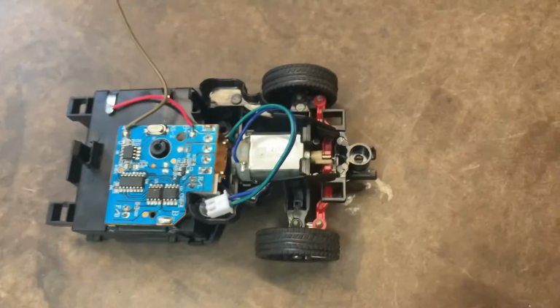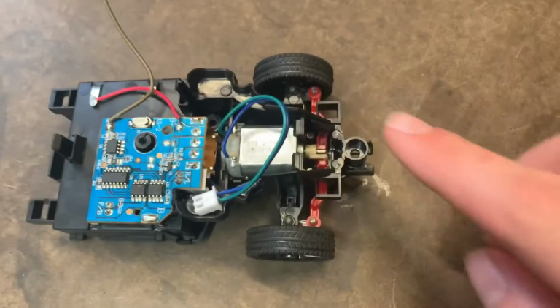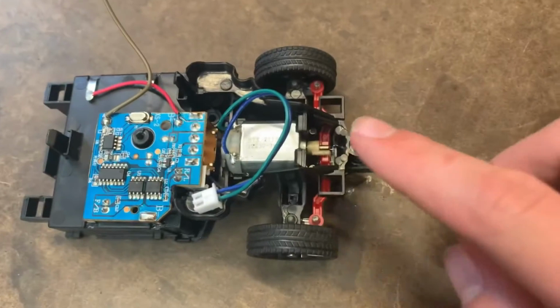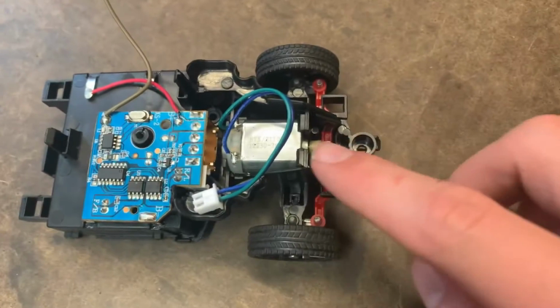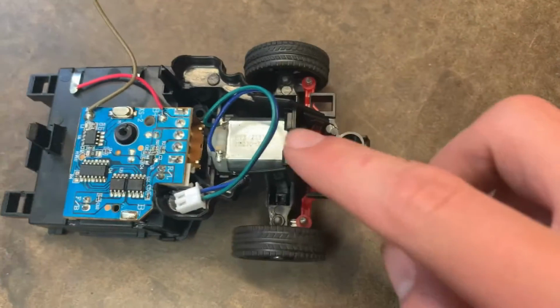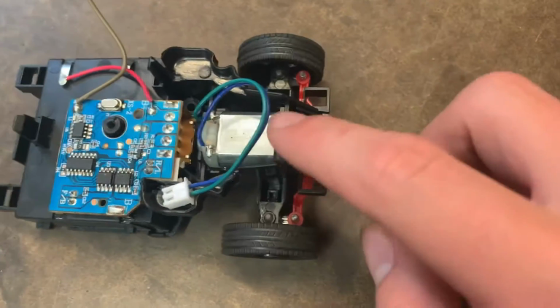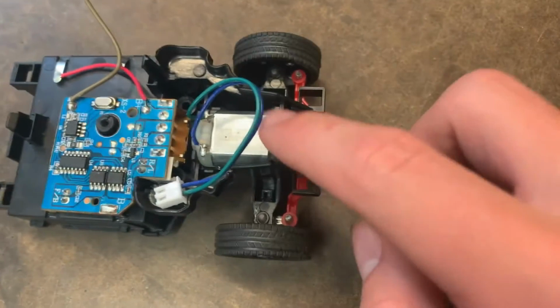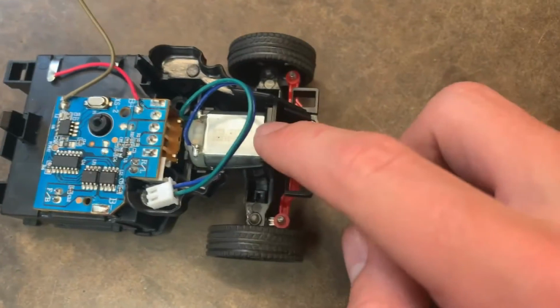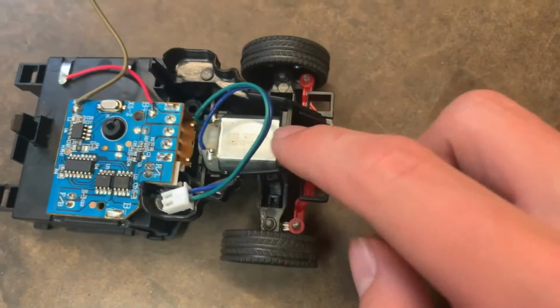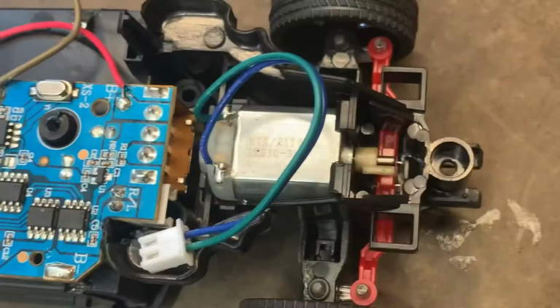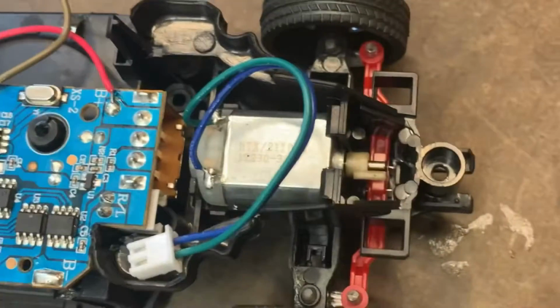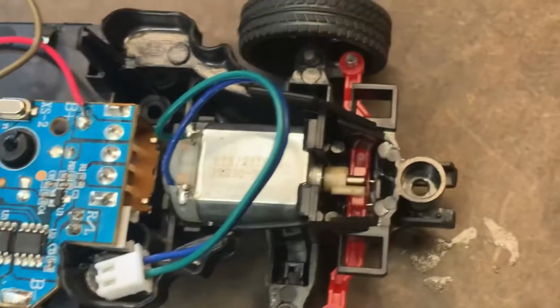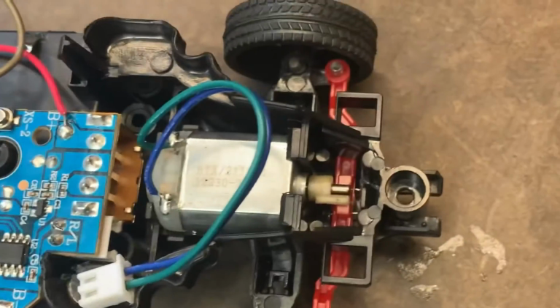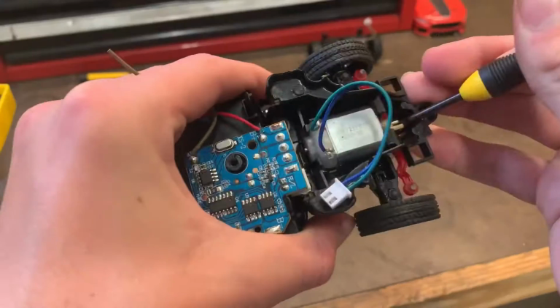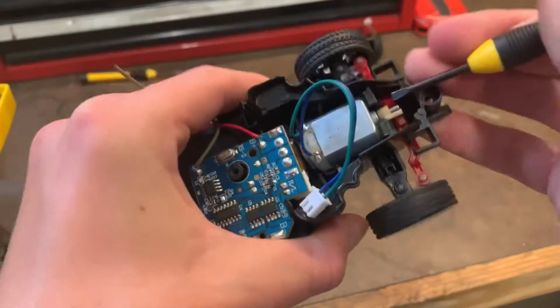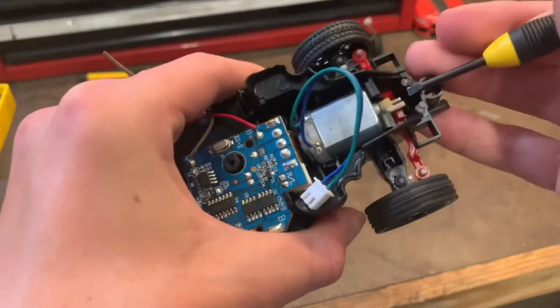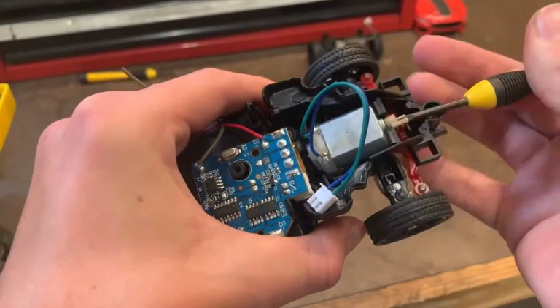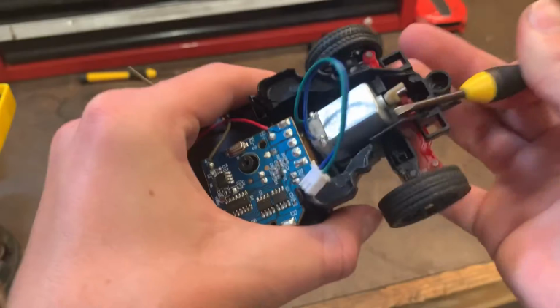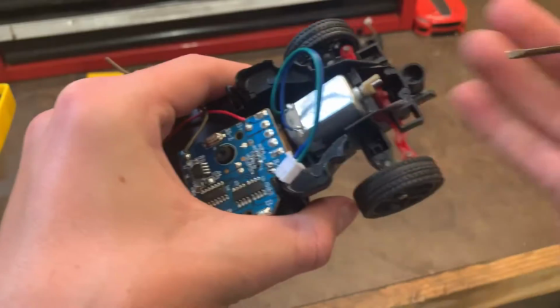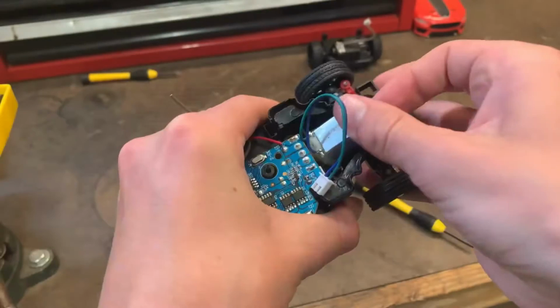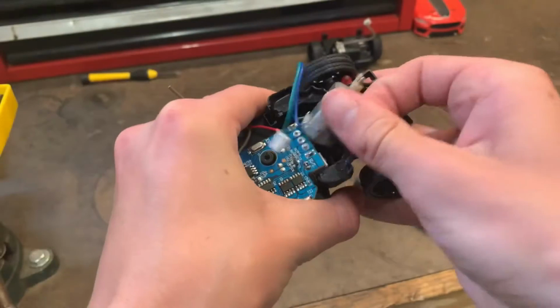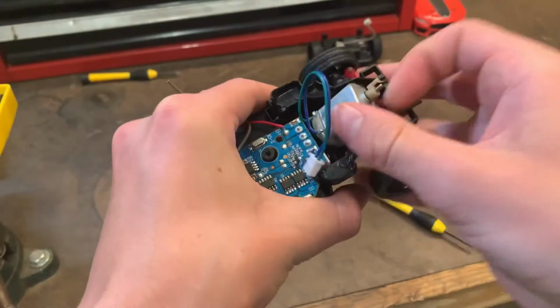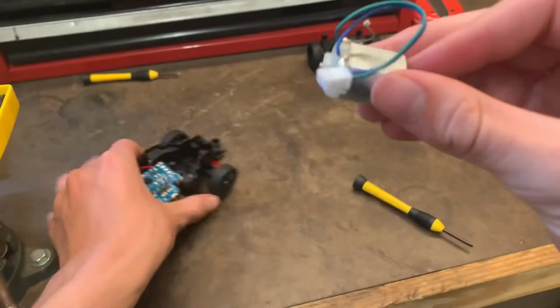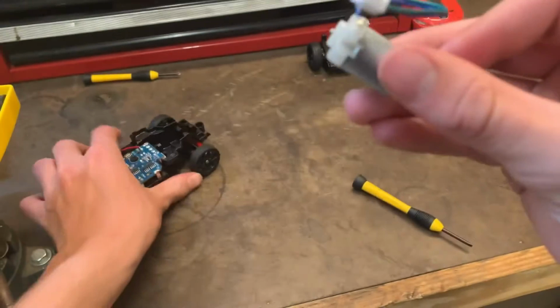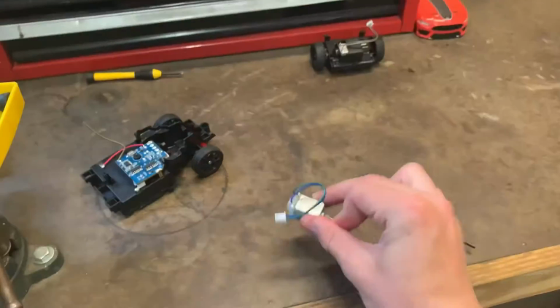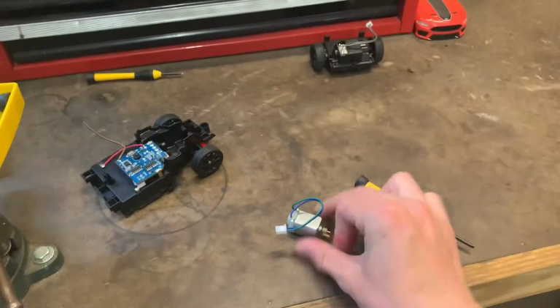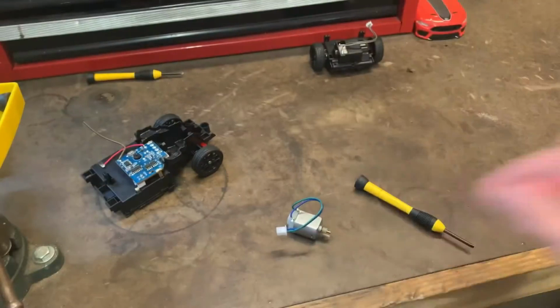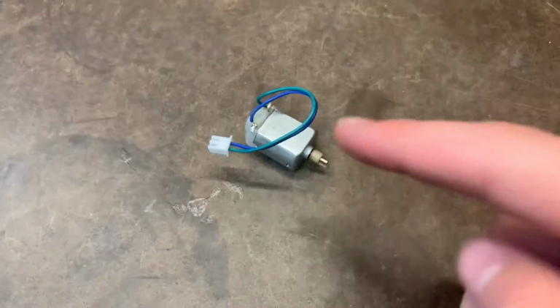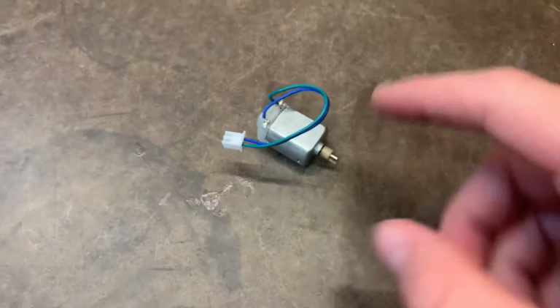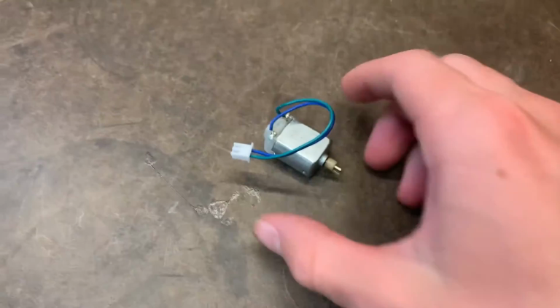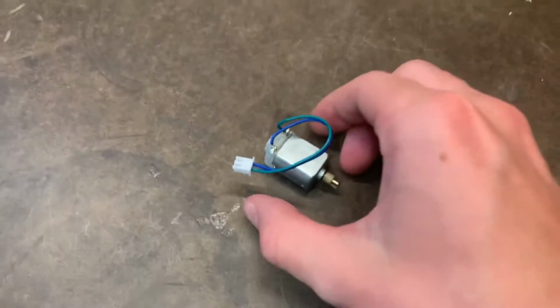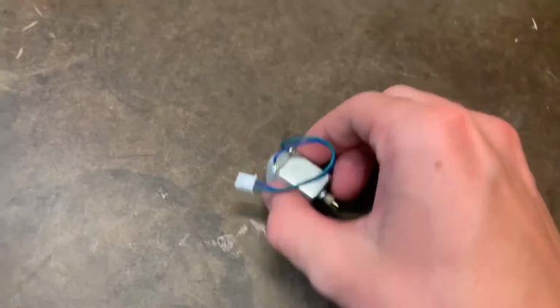It looks like we can actually get this motor out pretty easily. Here is the motor.